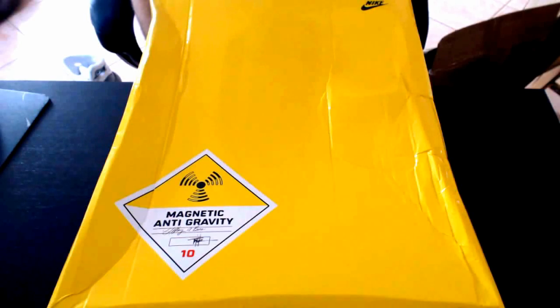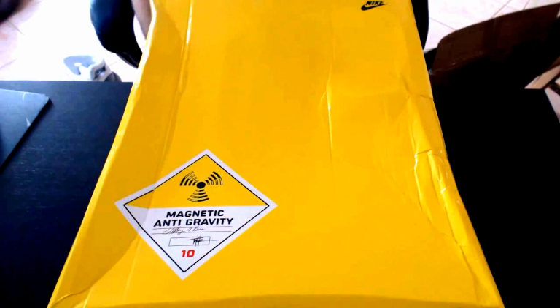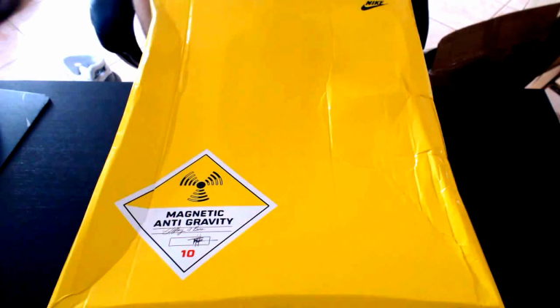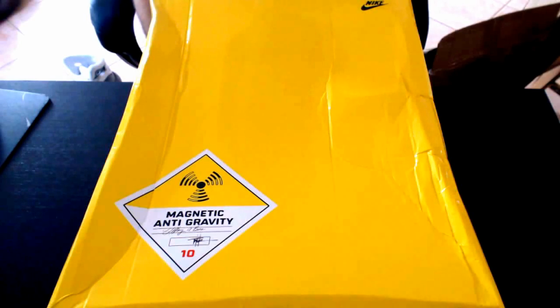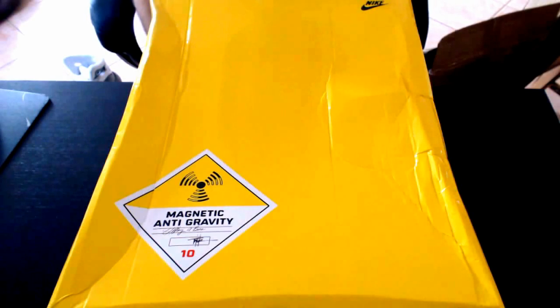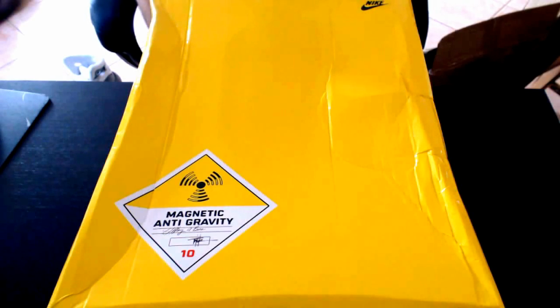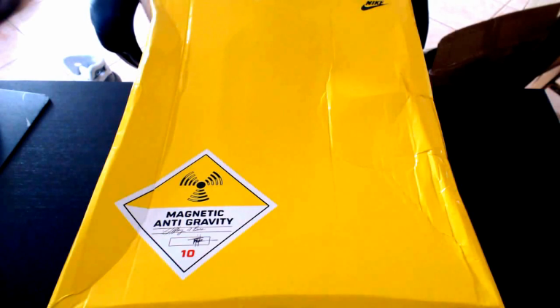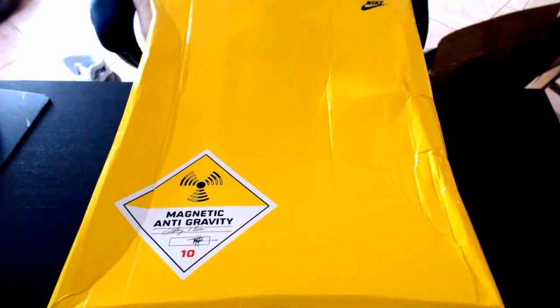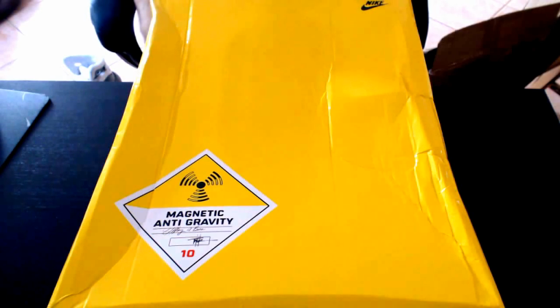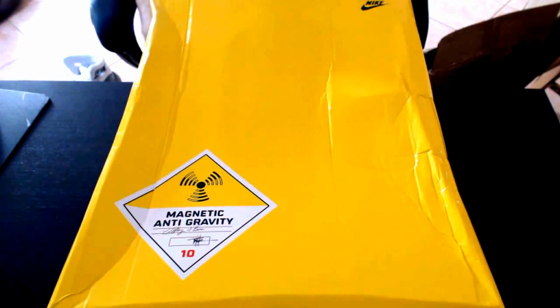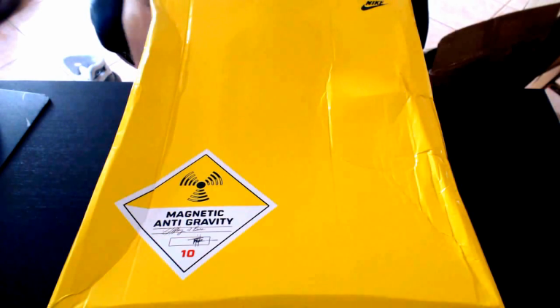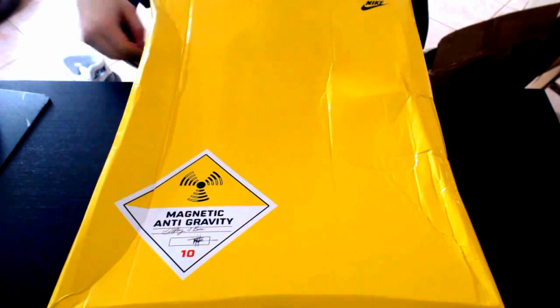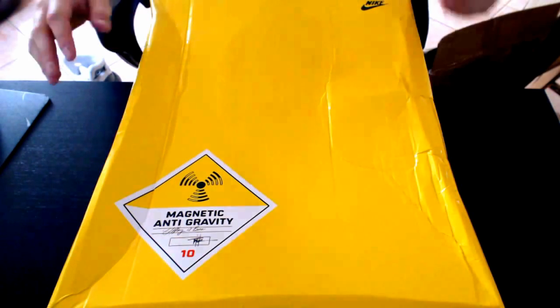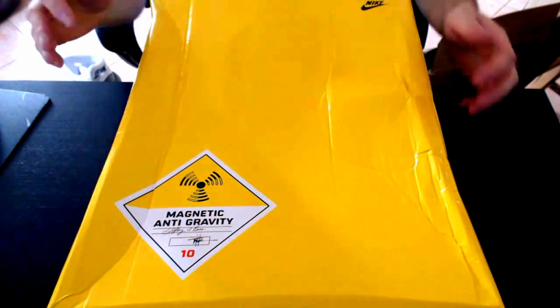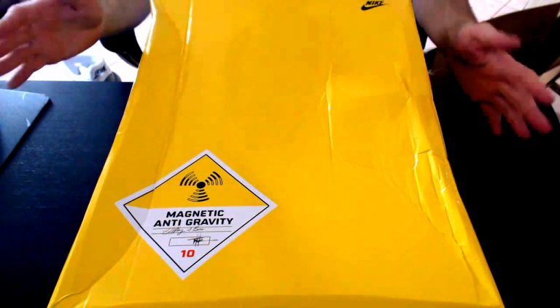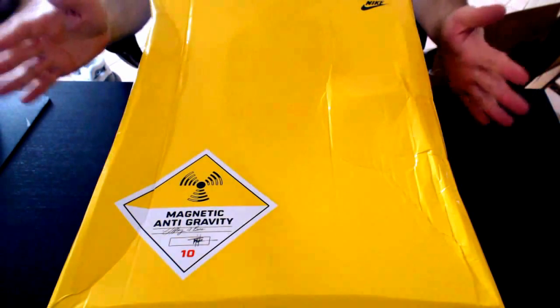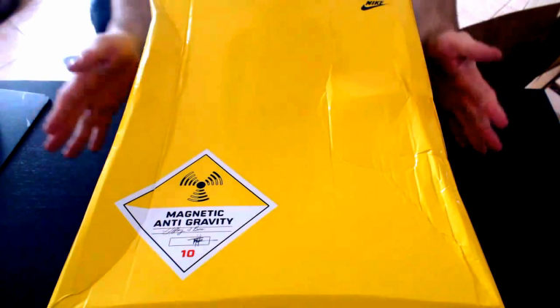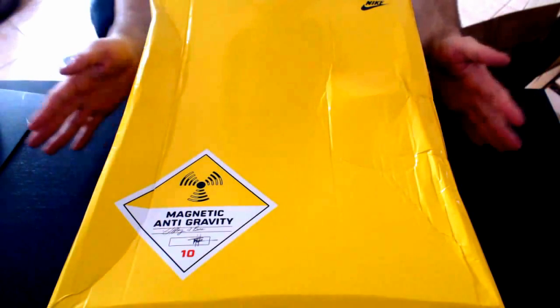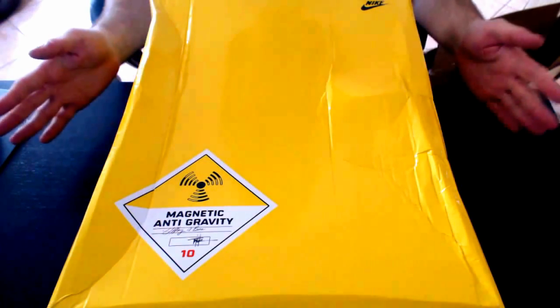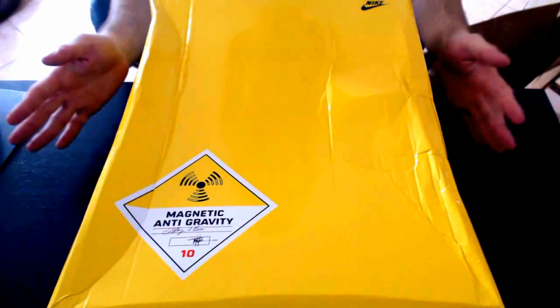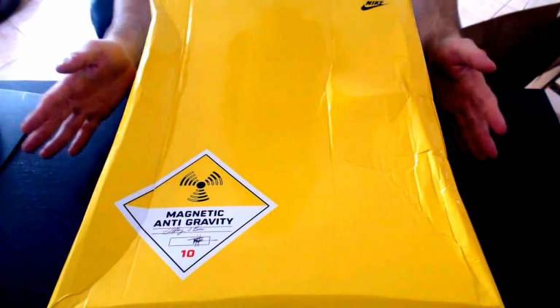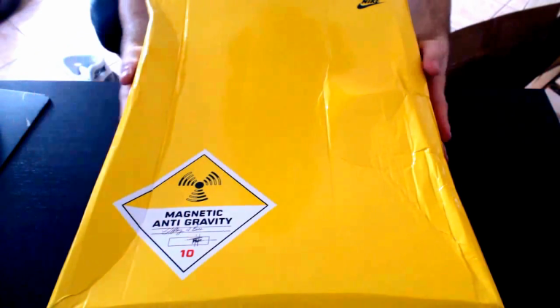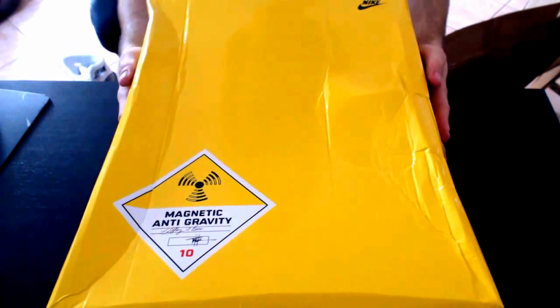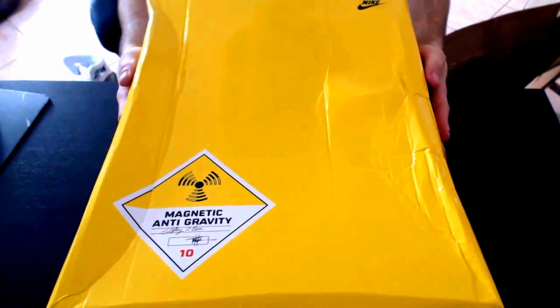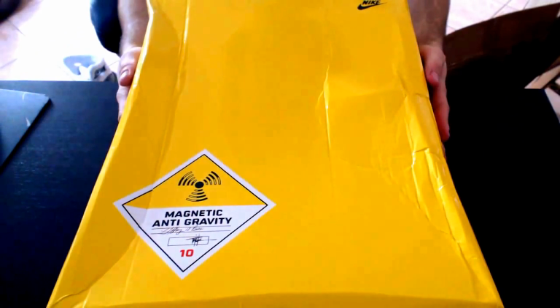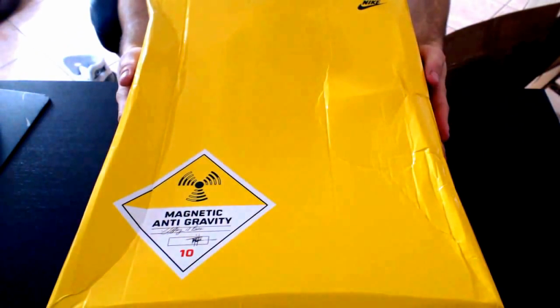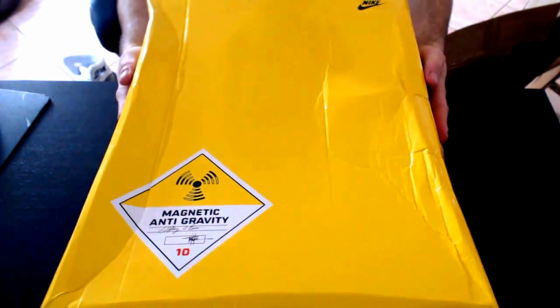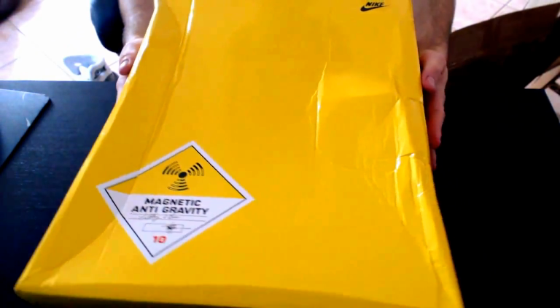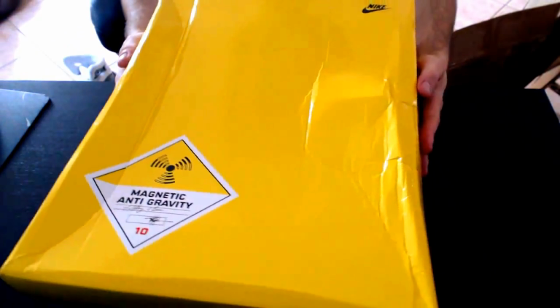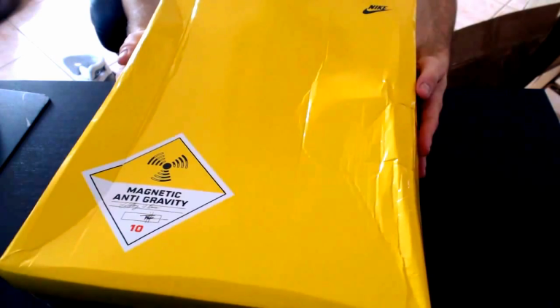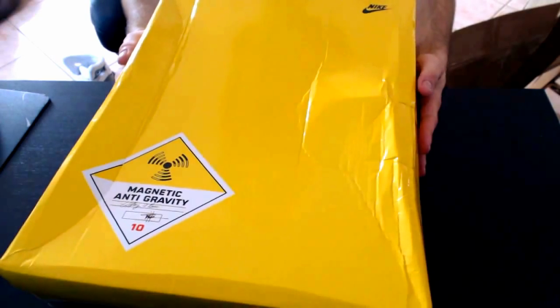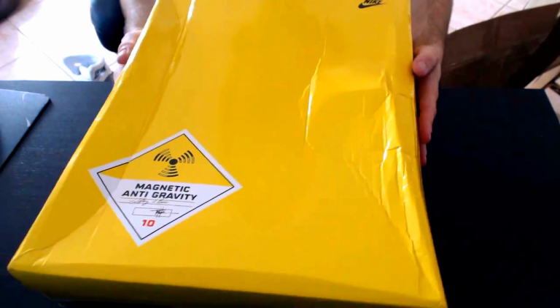Hey YouTube, Clown here. Today I'm gonna do you a quick review of the Black Nike Max replica.